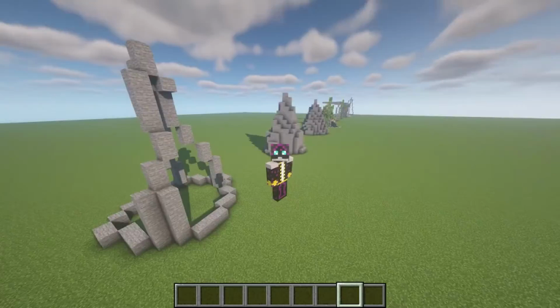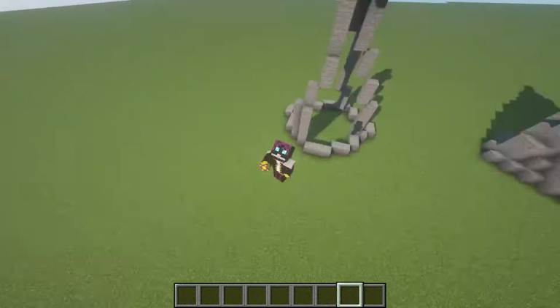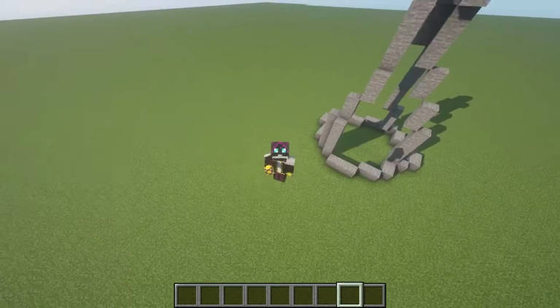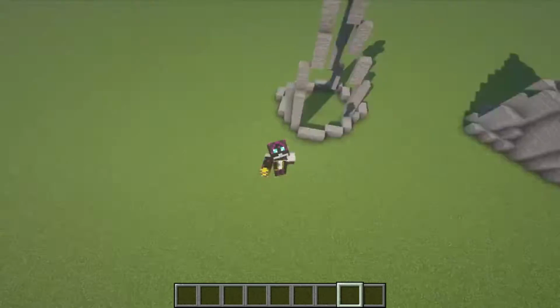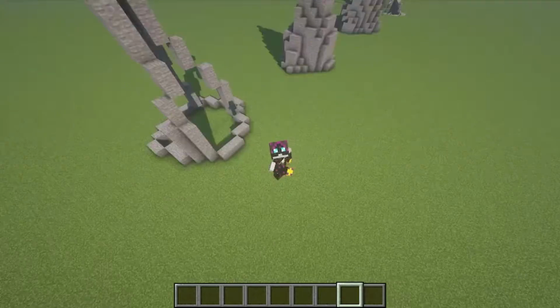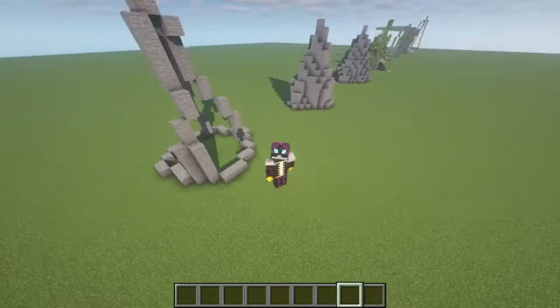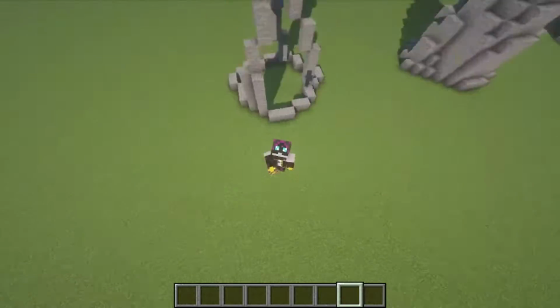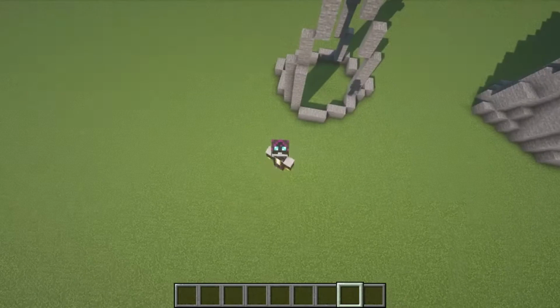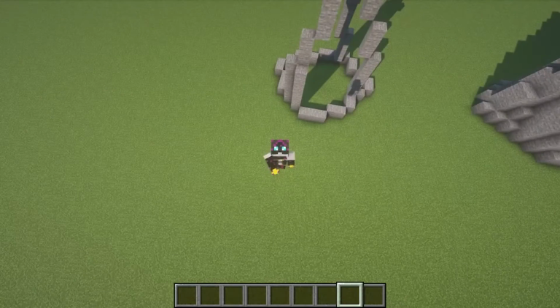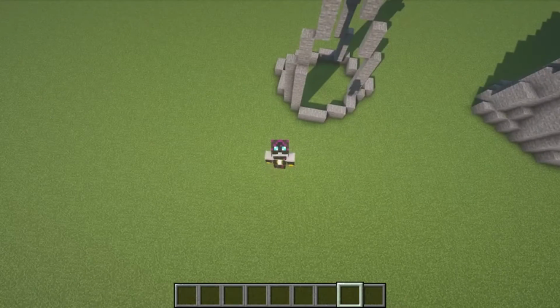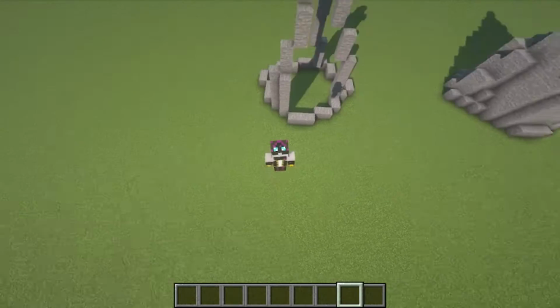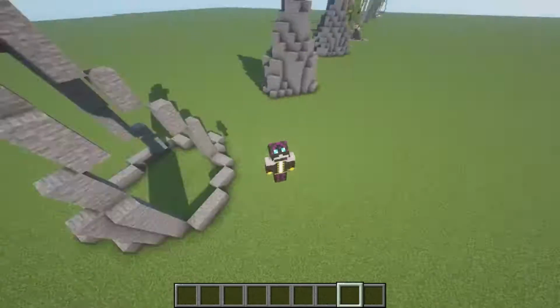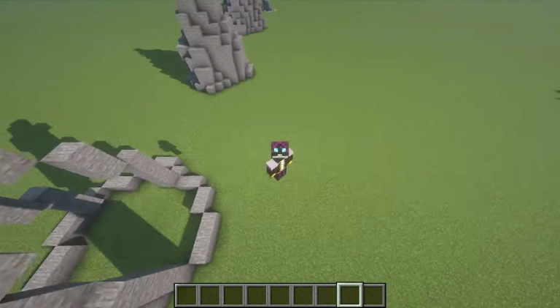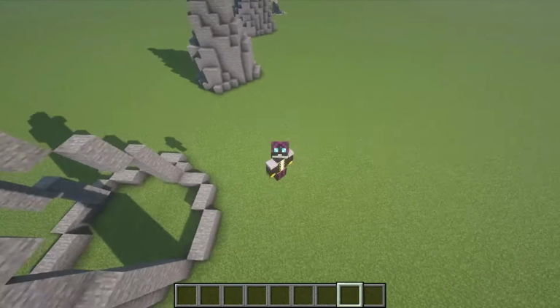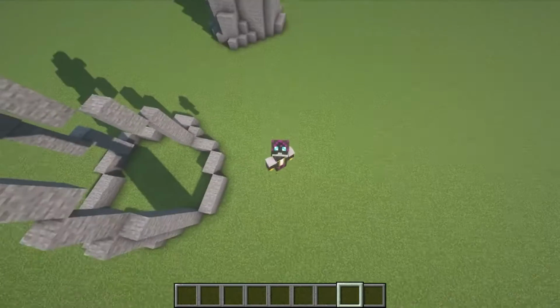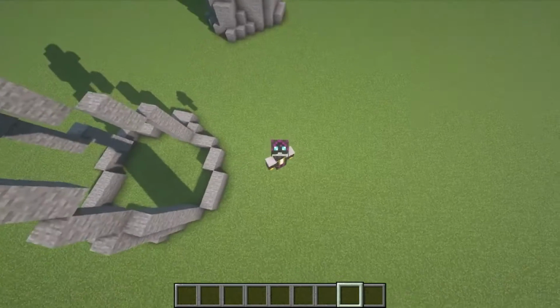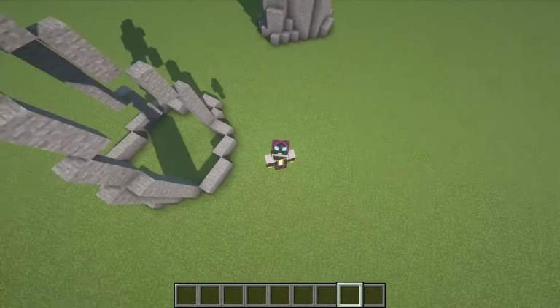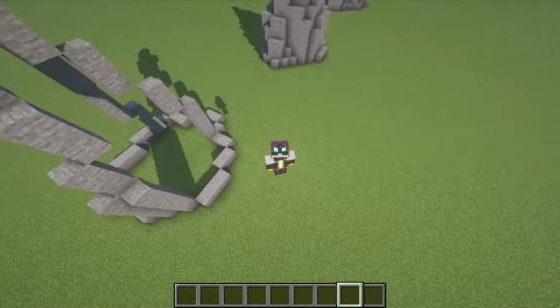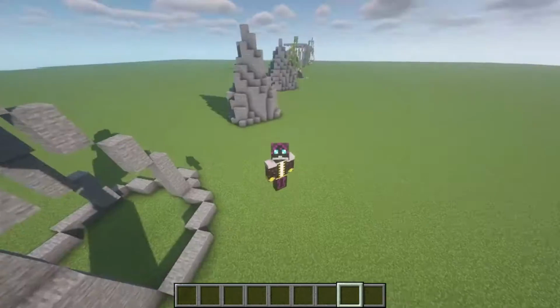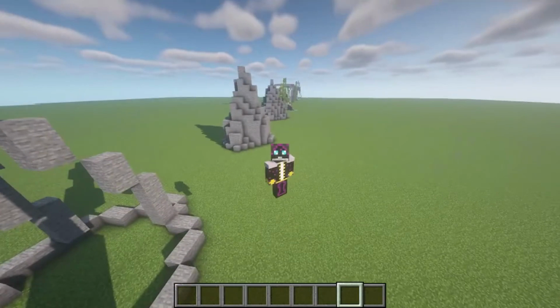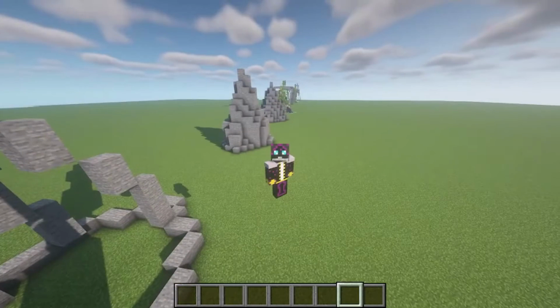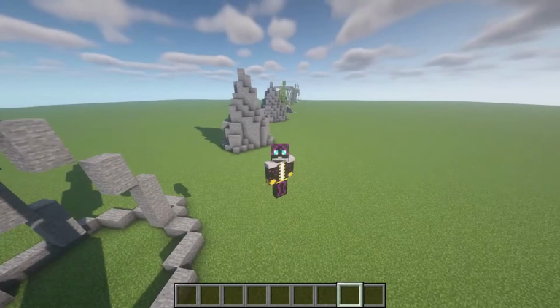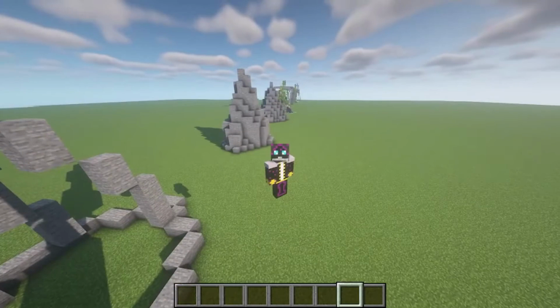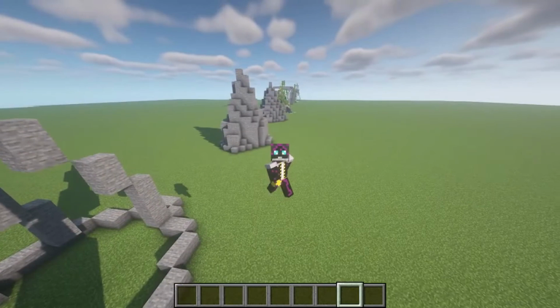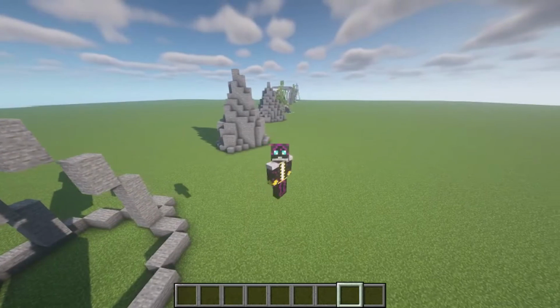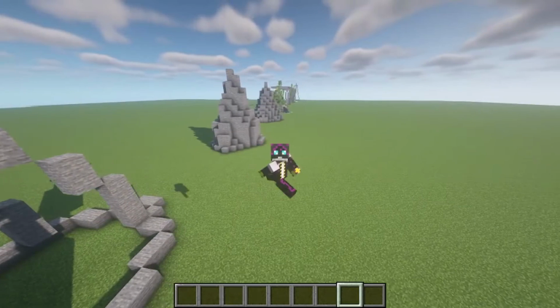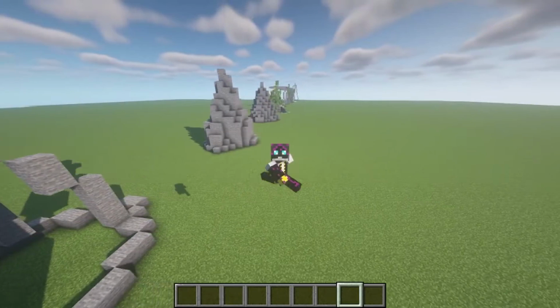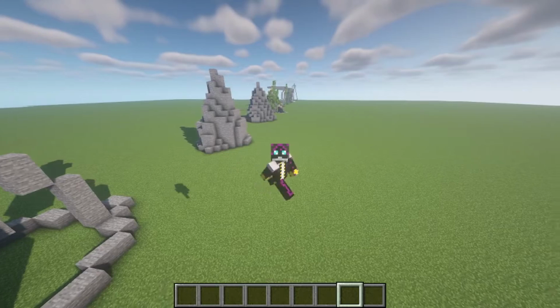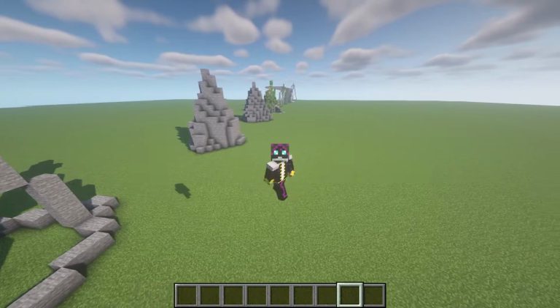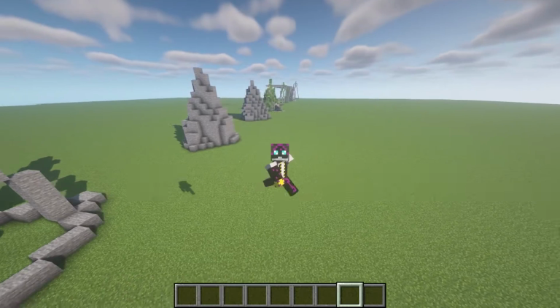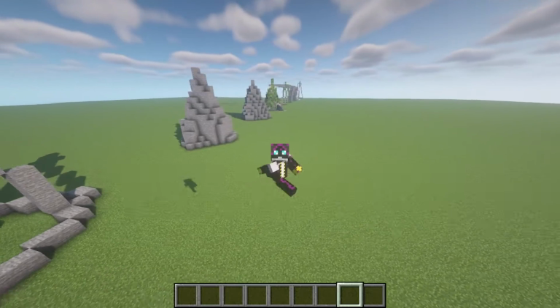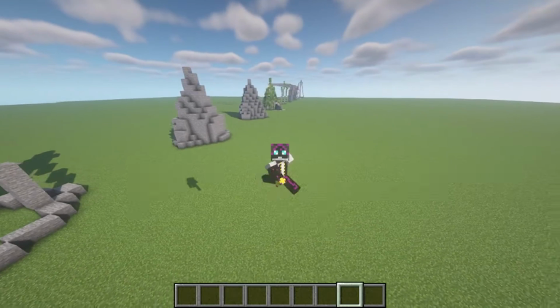Hello guys and welcome back to another video. In today's video I'm going to be showing you a bunch of ways to build some mountains.